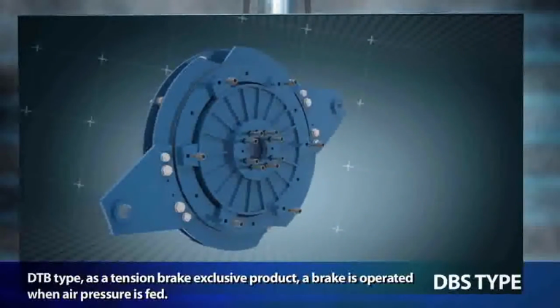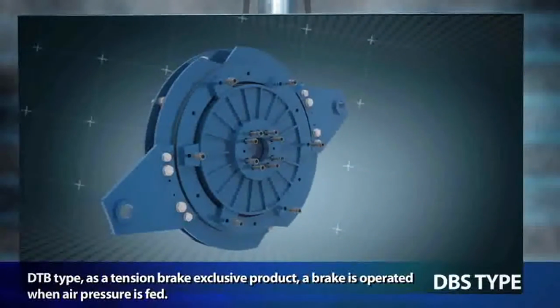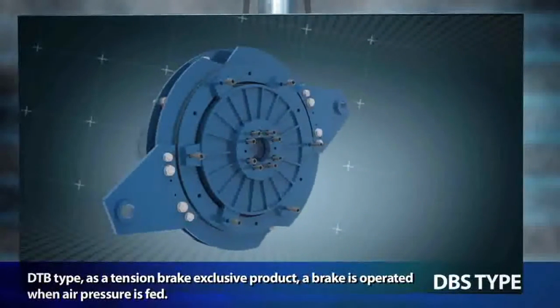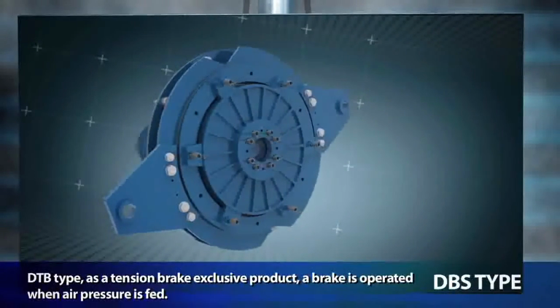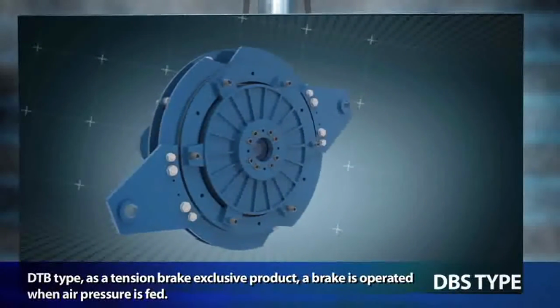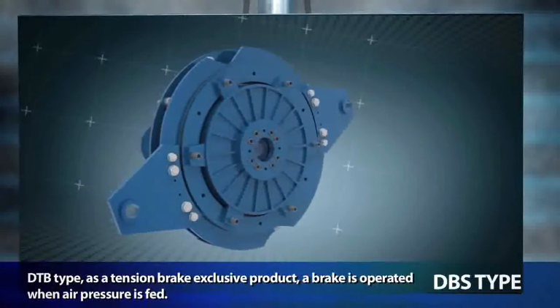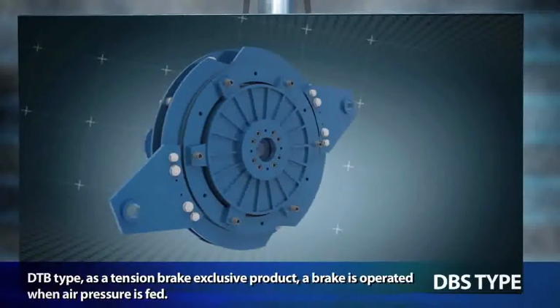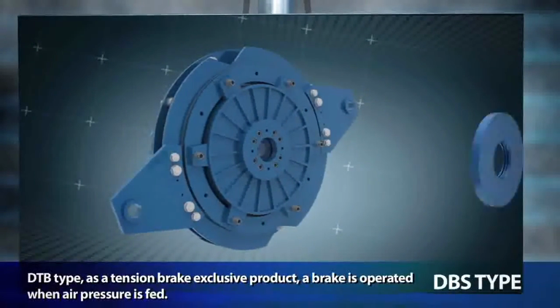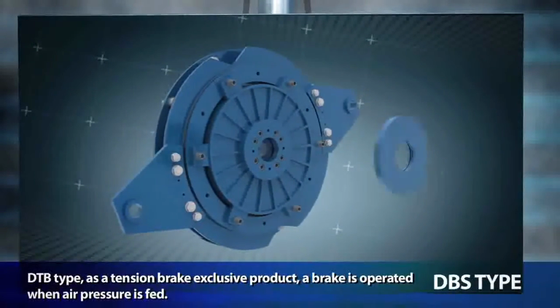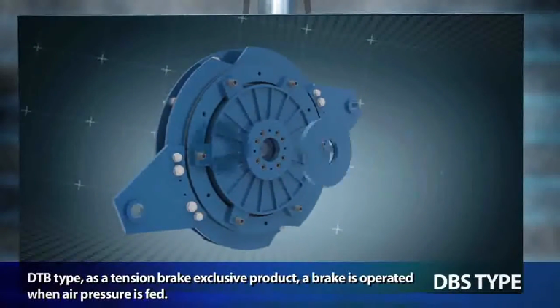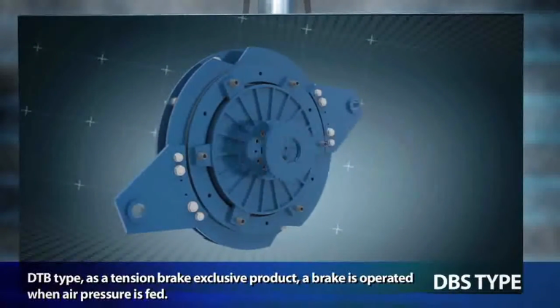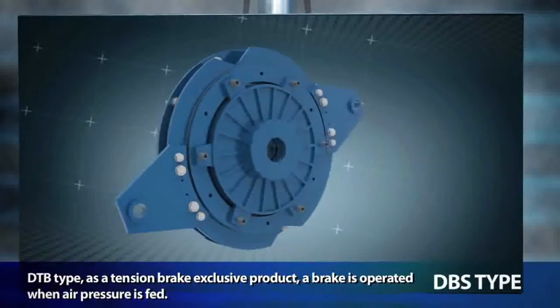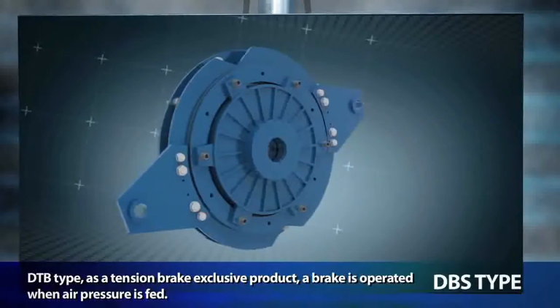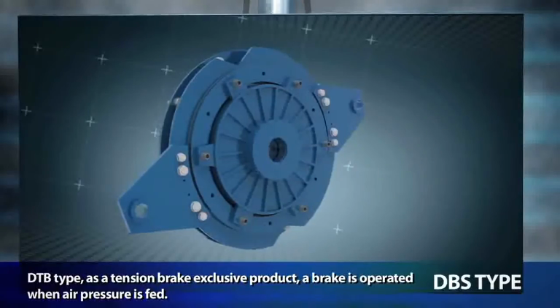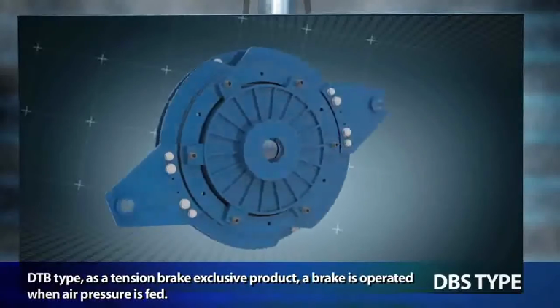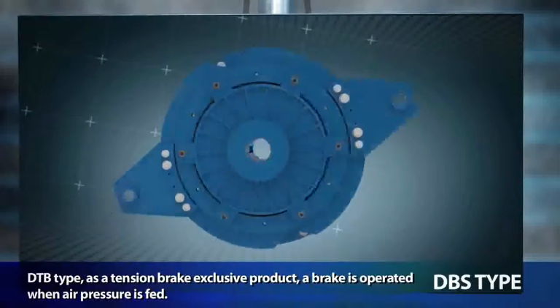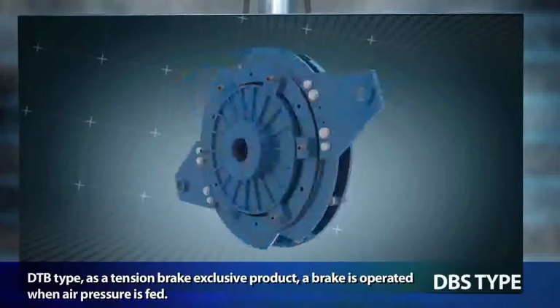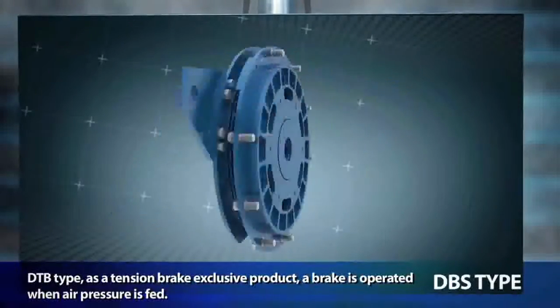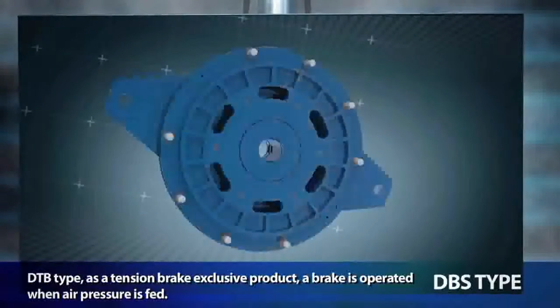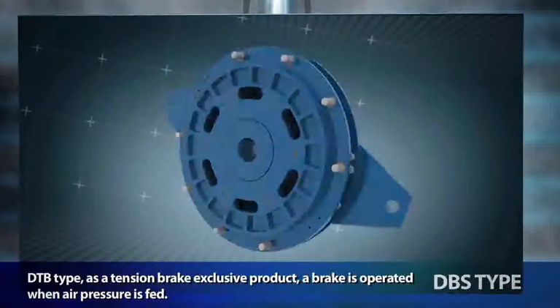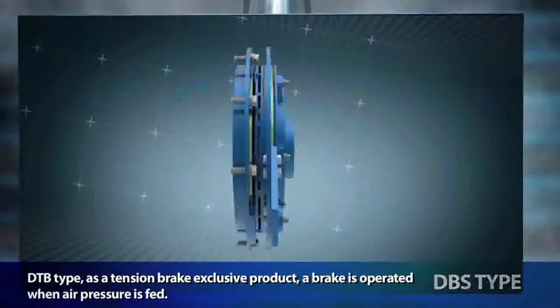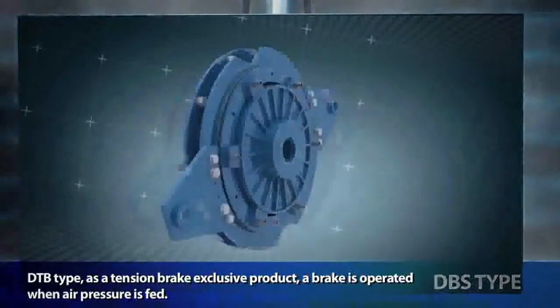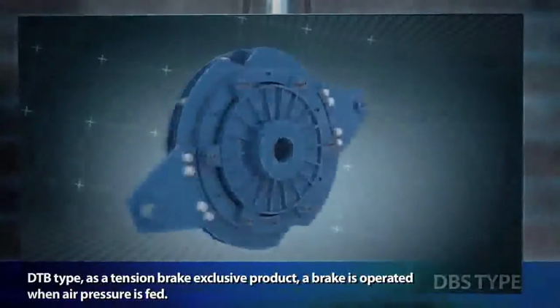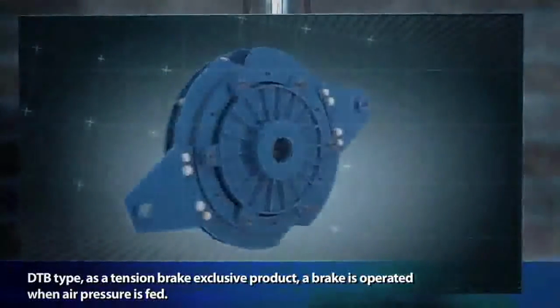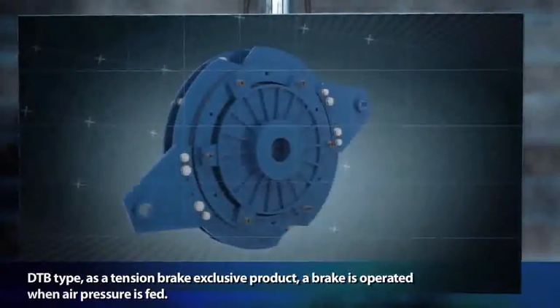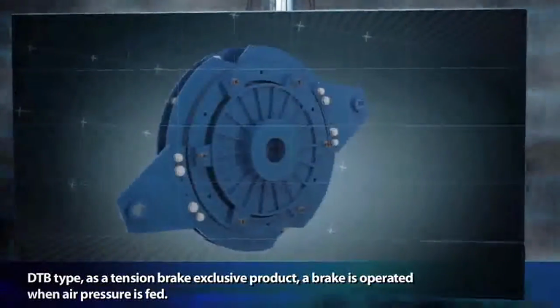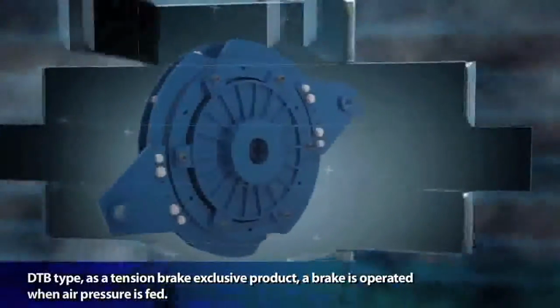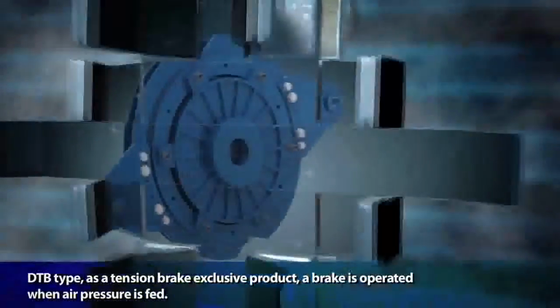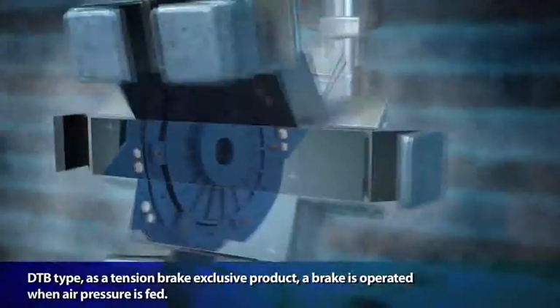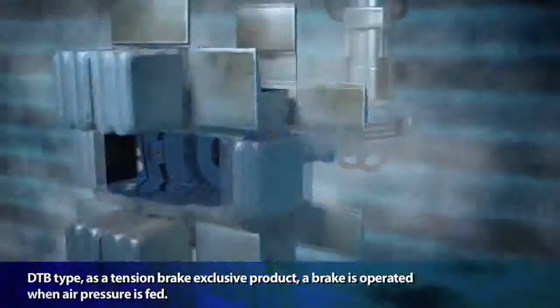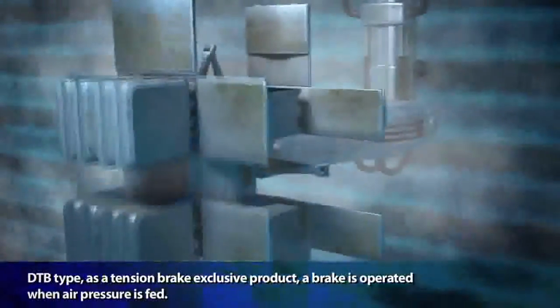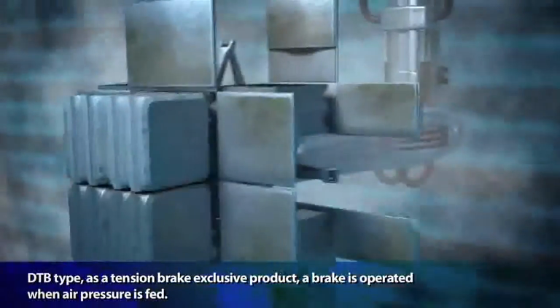The DTB type is a tension brake exclusive product, in which the brake is operated when air pressure is fed.